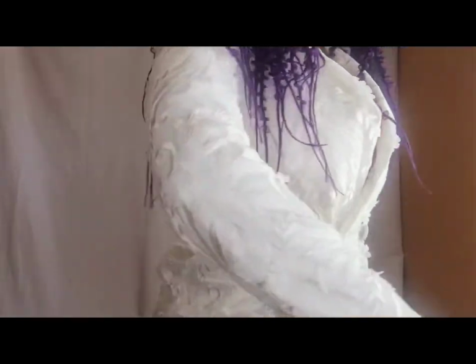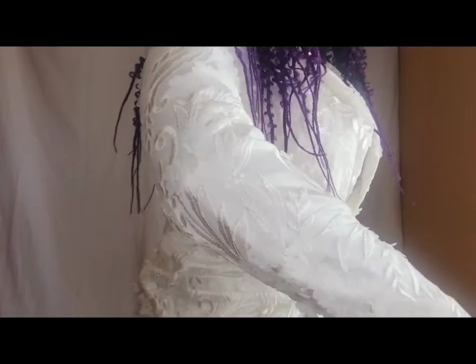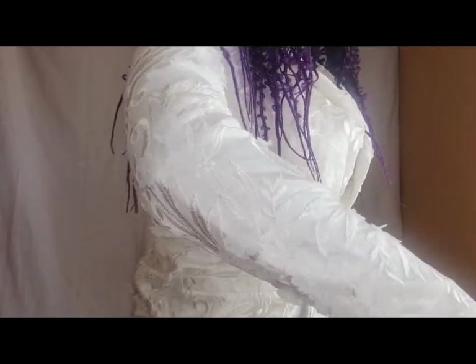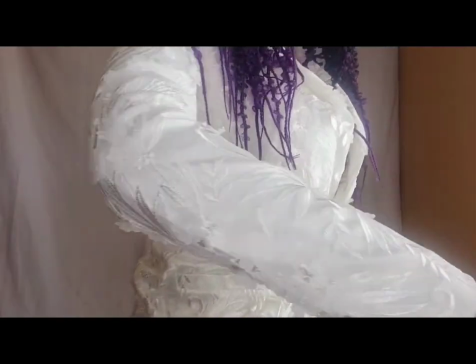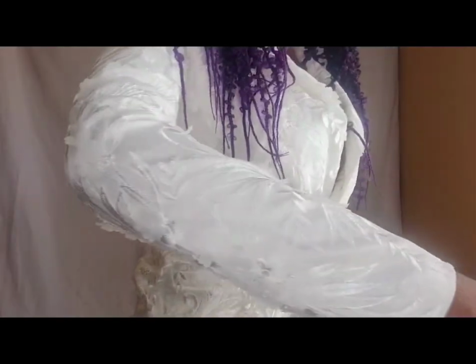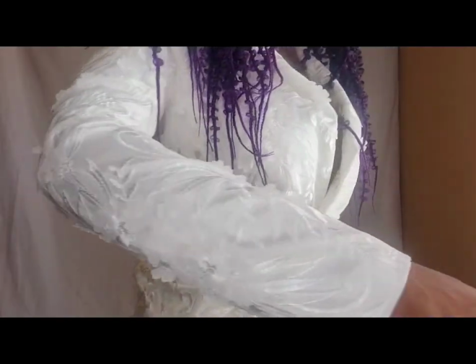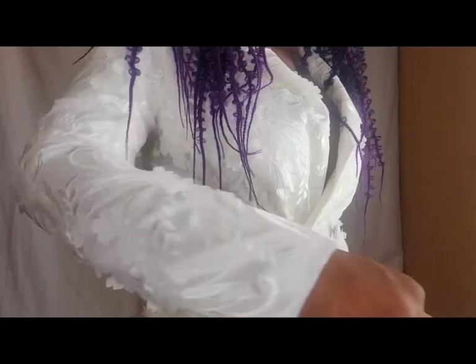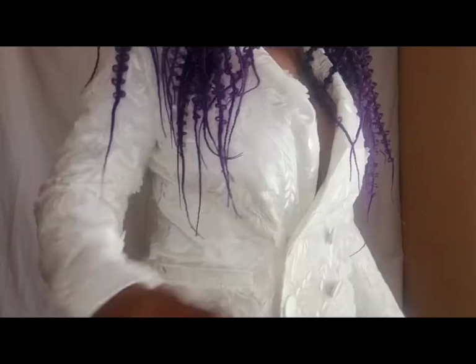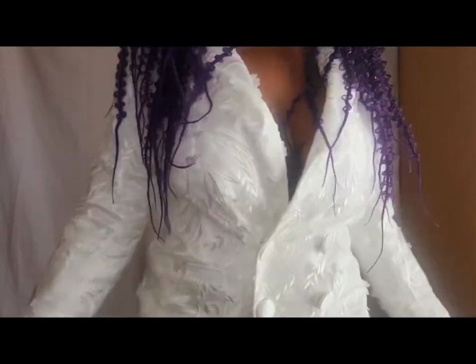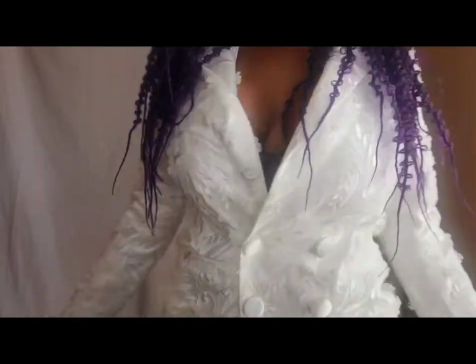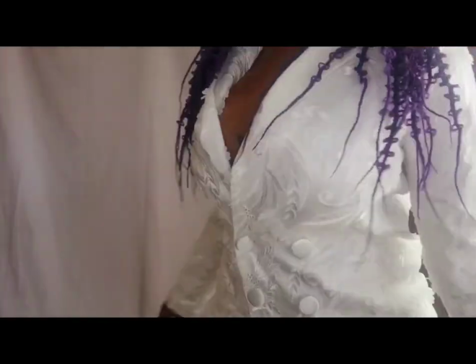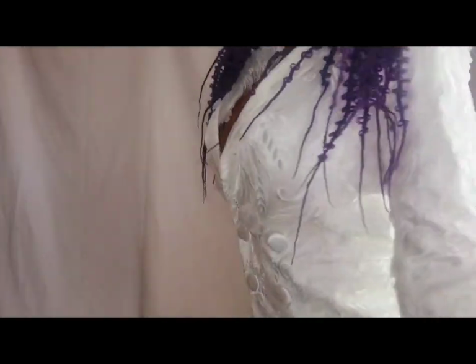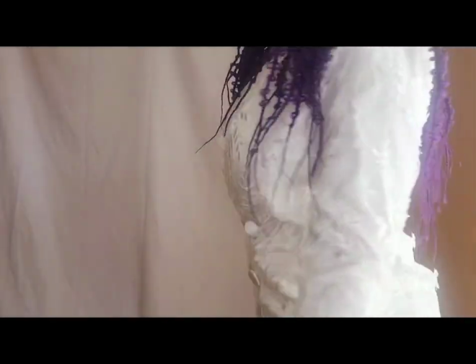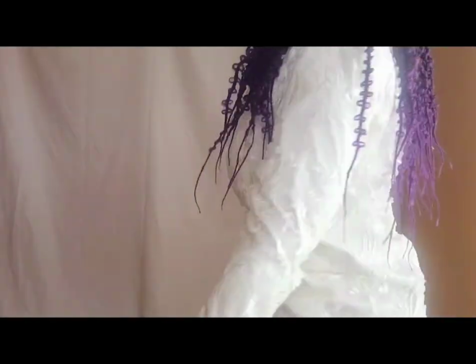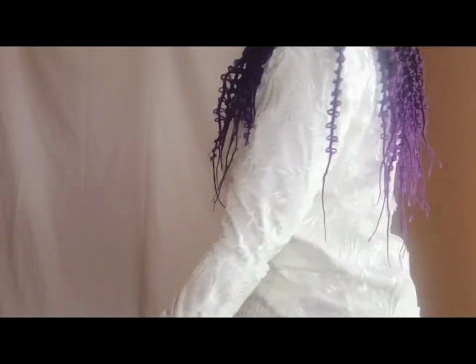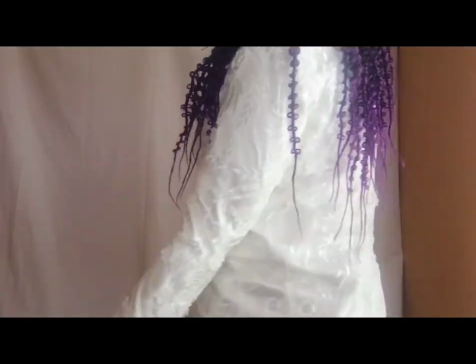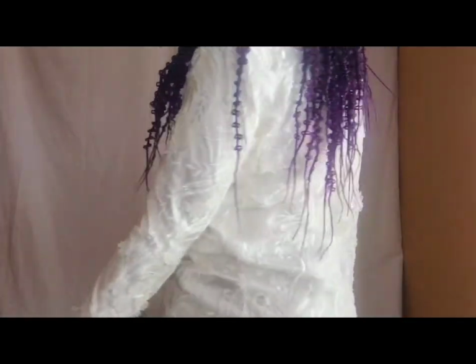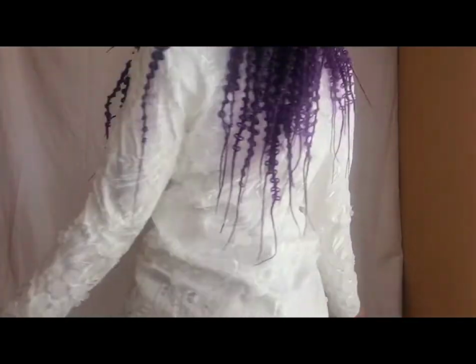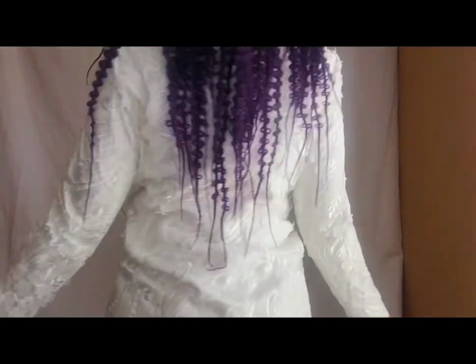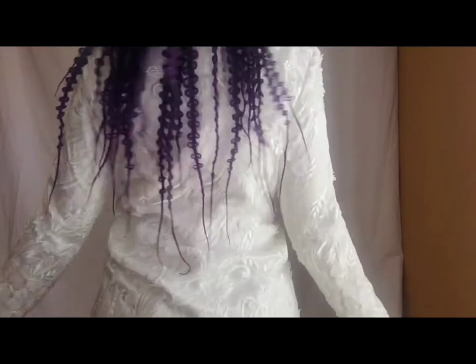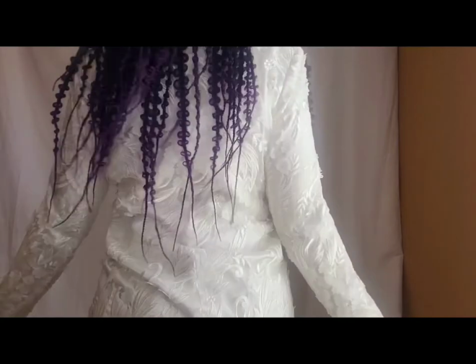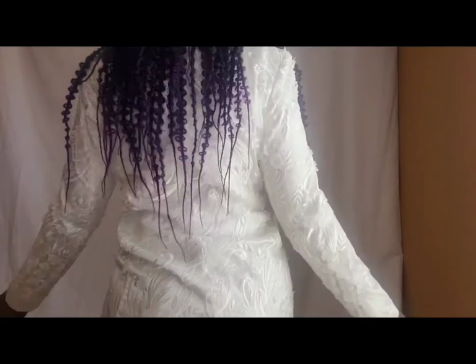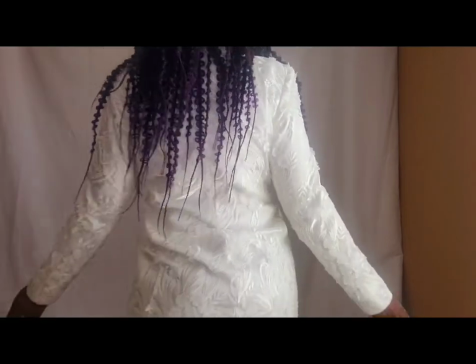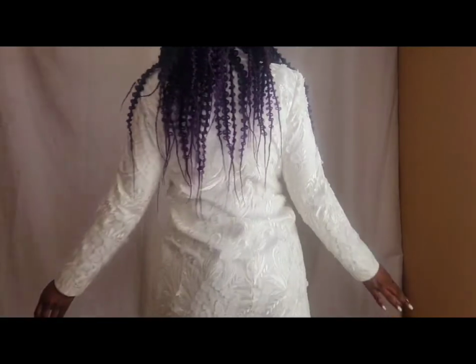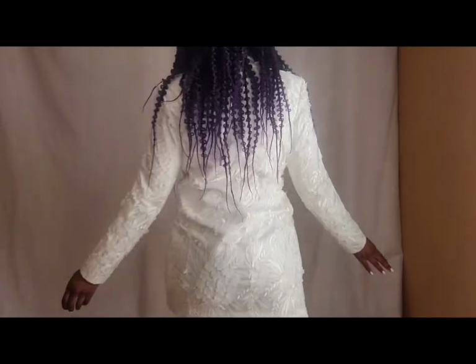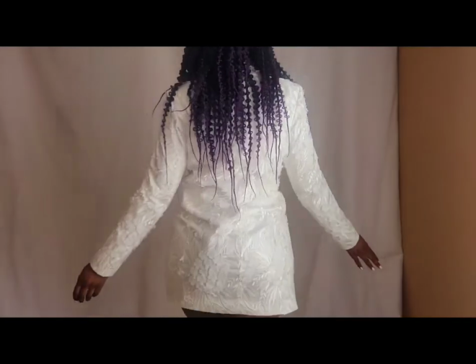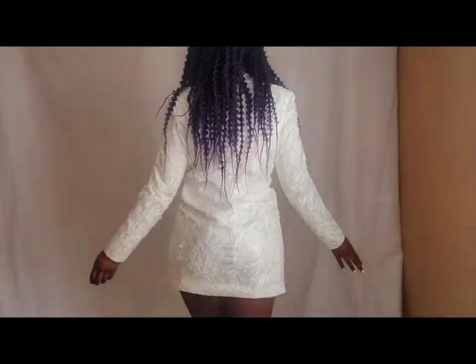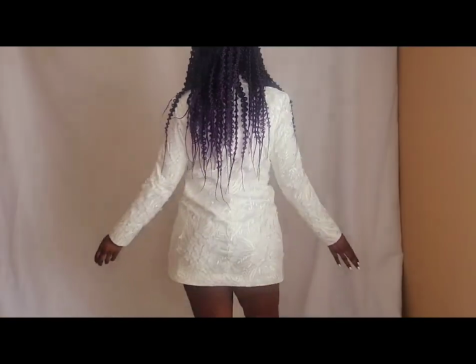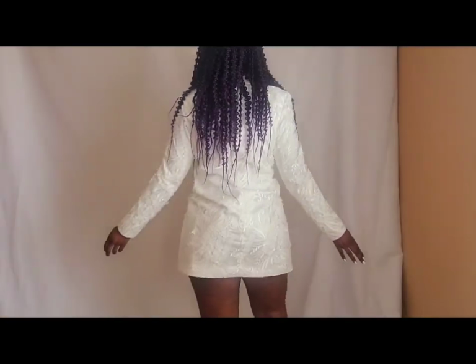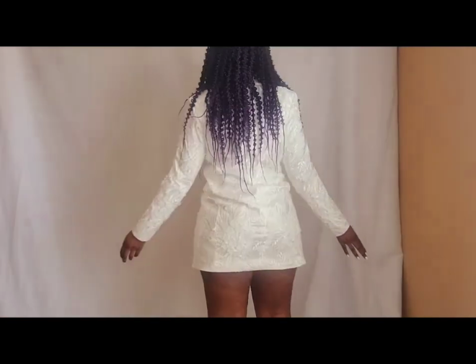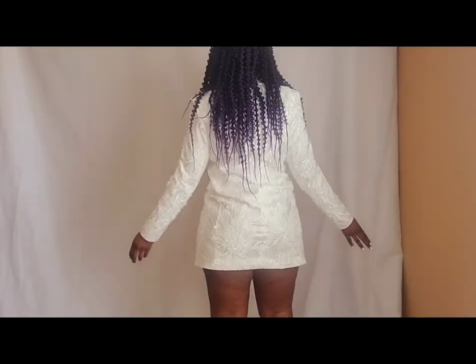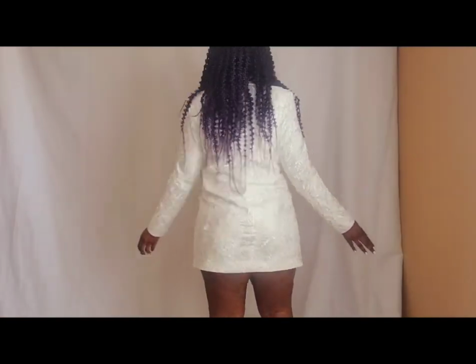This piece is called the Jasmine Blazer Mini Dress. I got it in a size large in white.